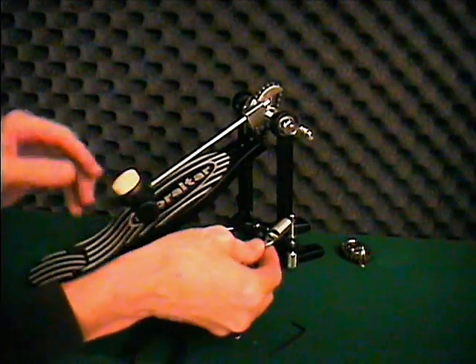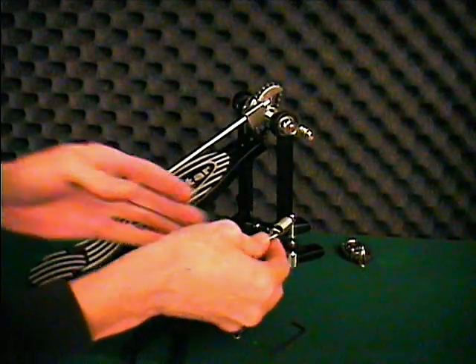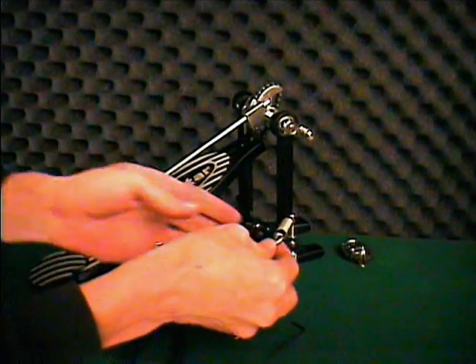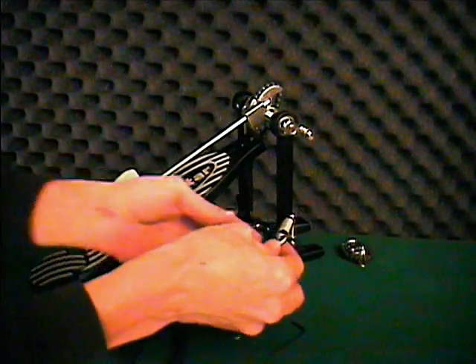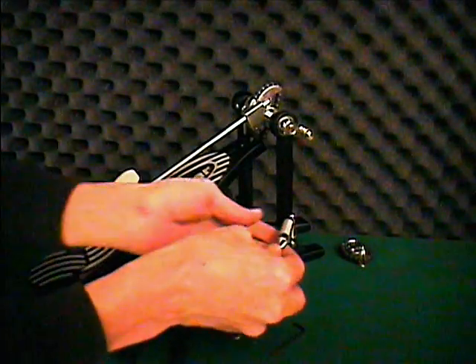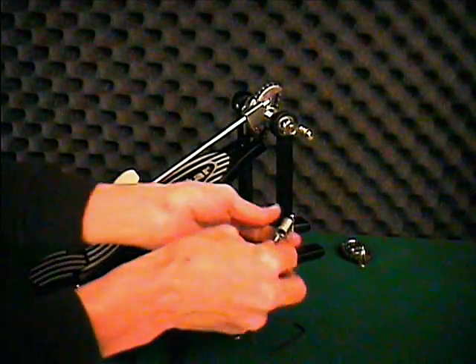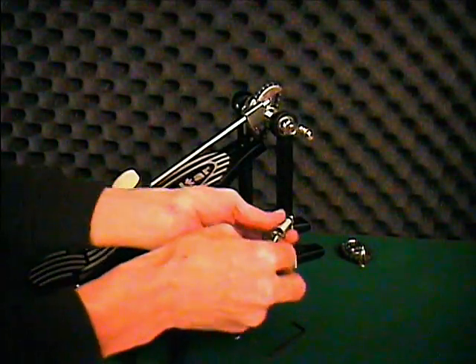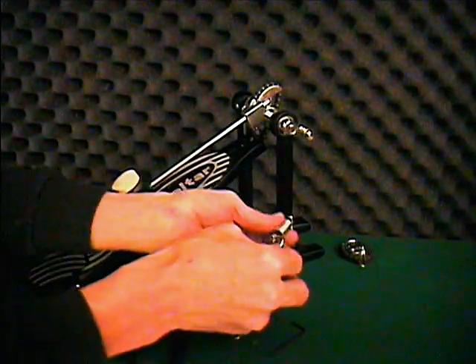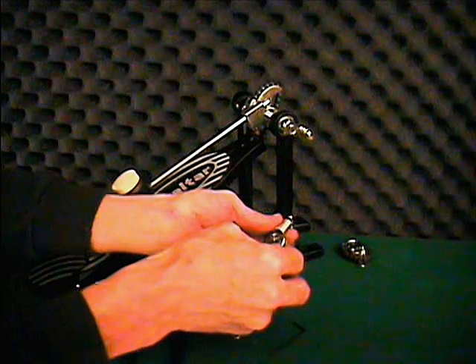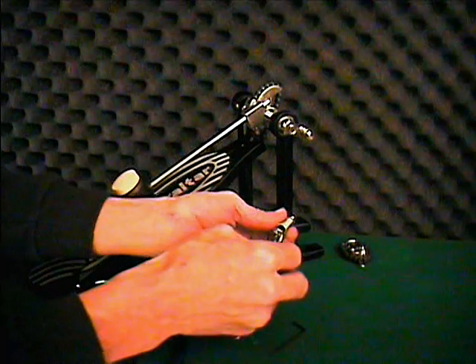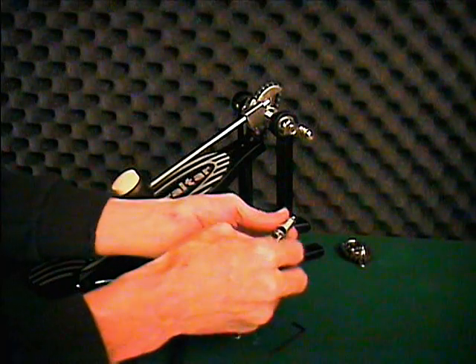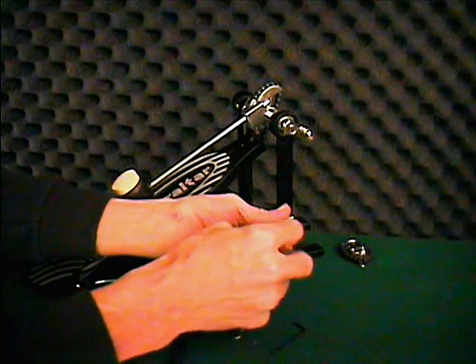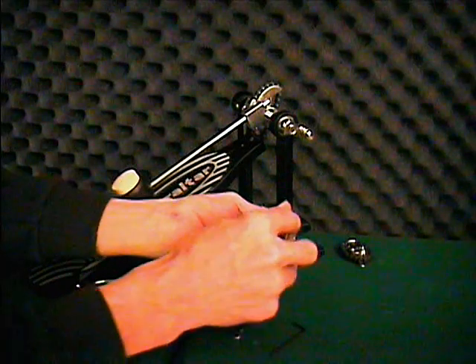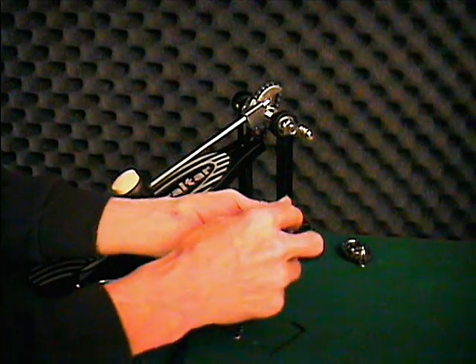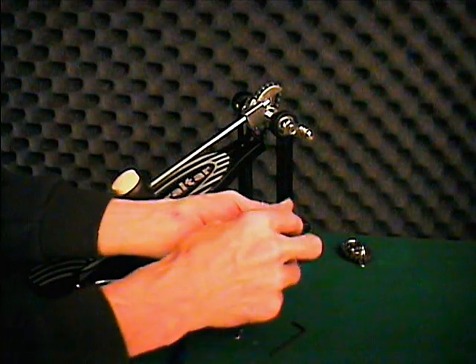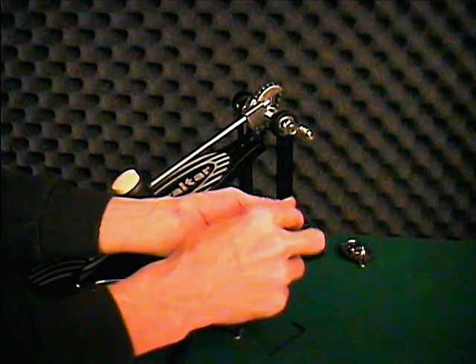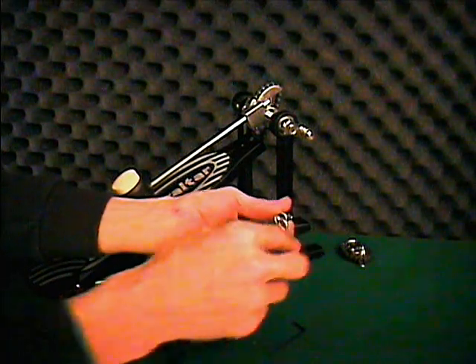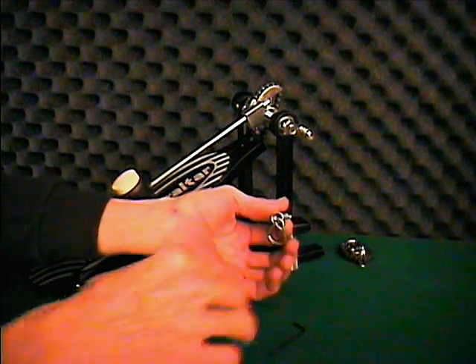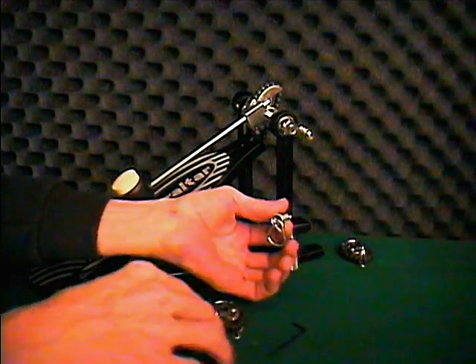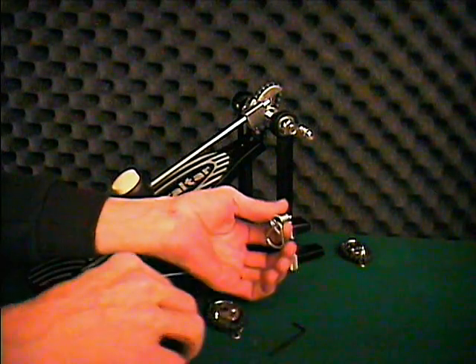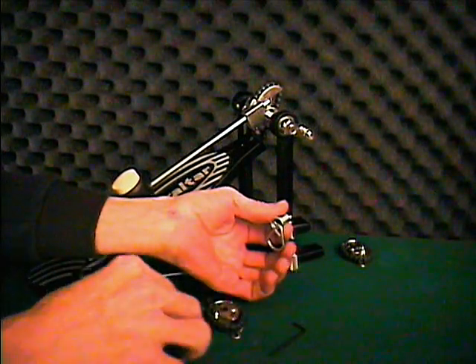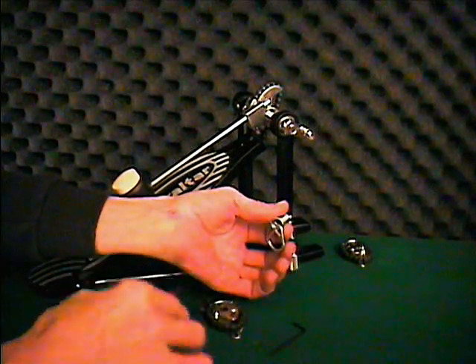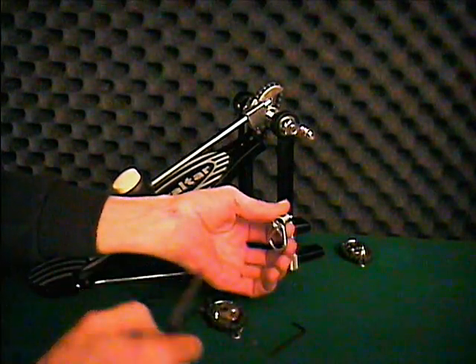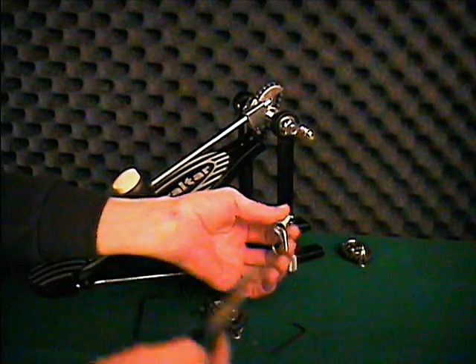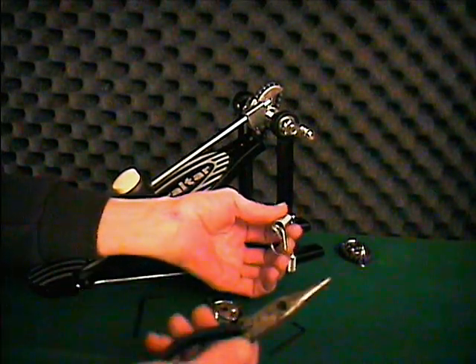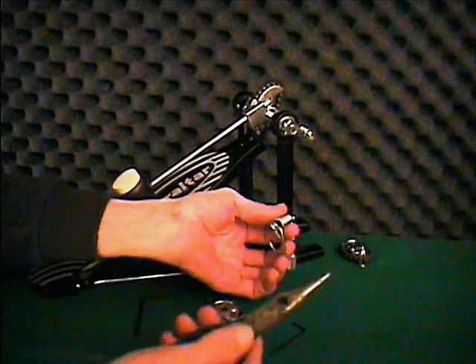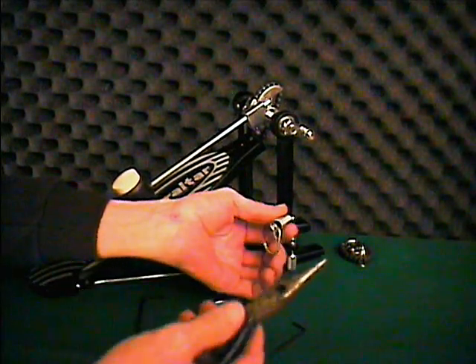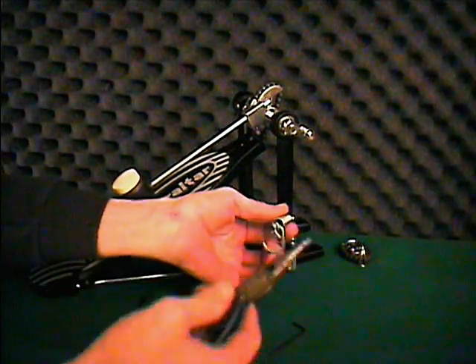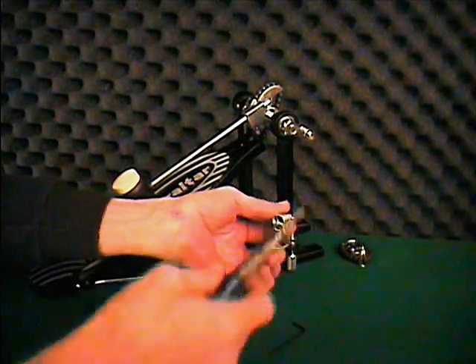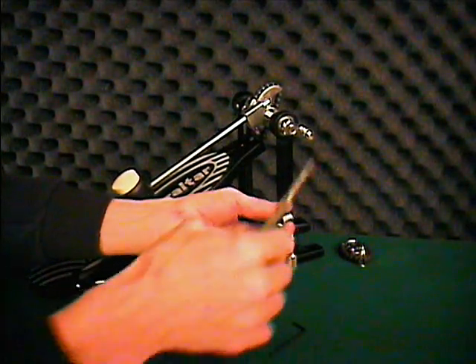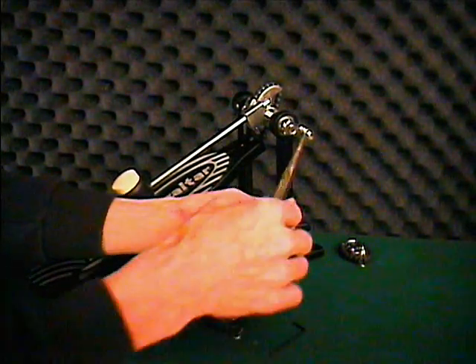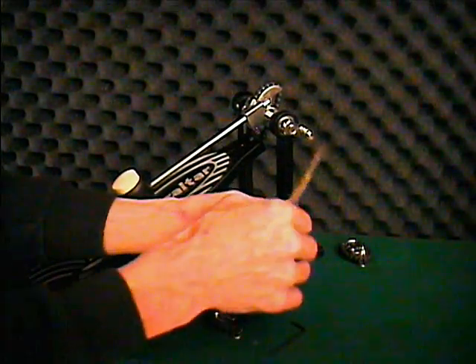Remove any wires or clips off the spring. For this, you may need some pliers and a little patience.